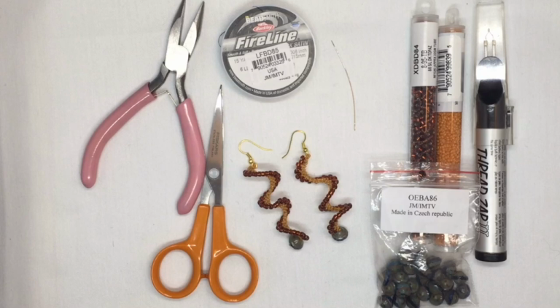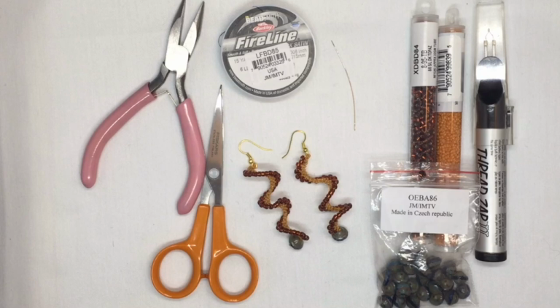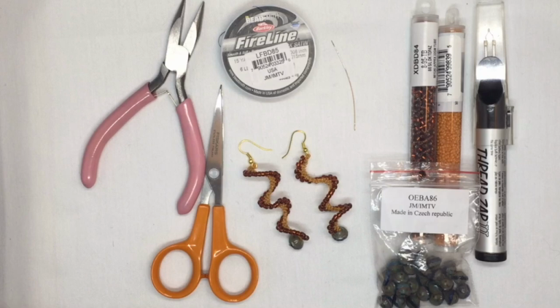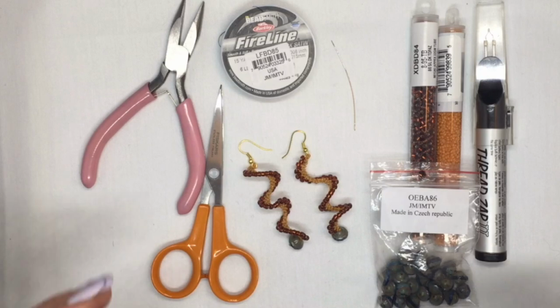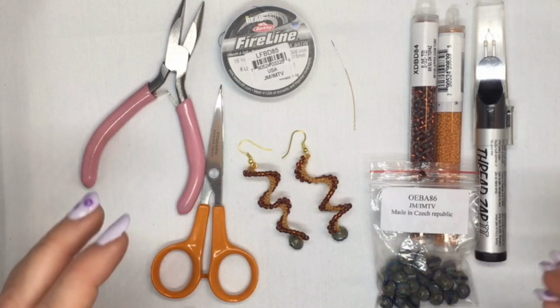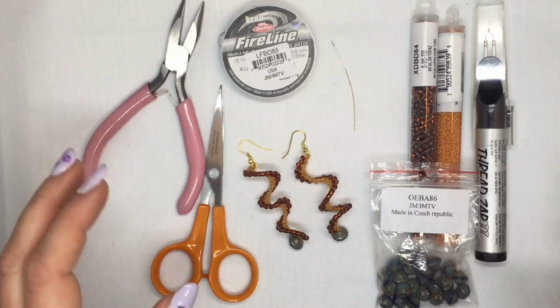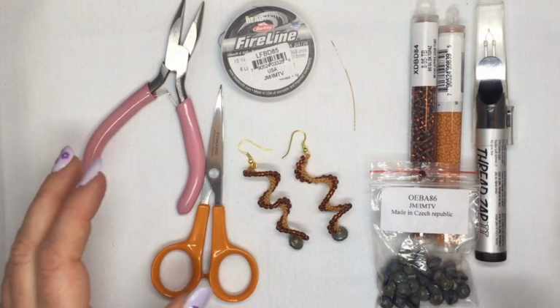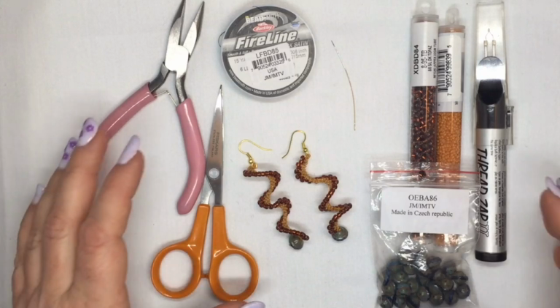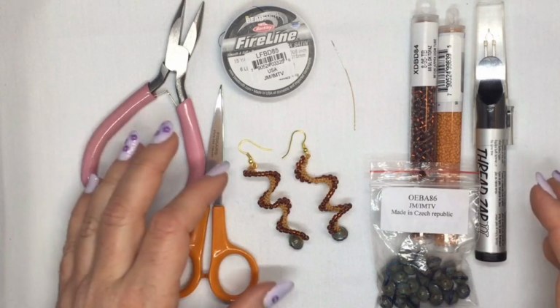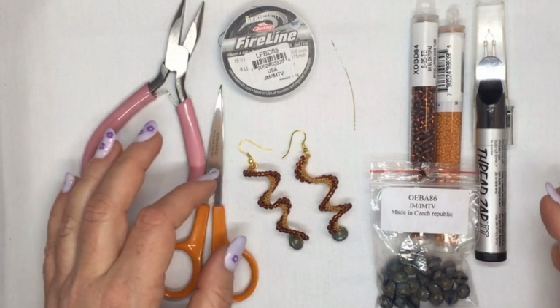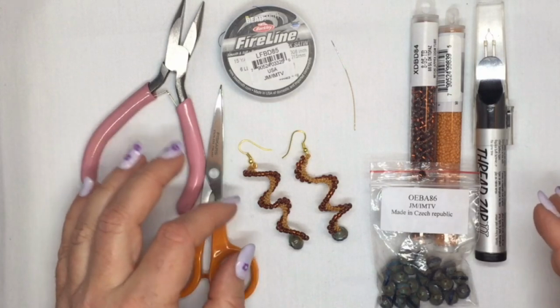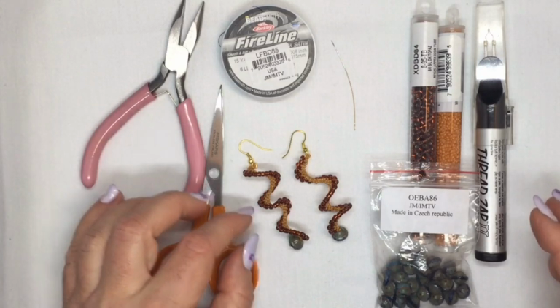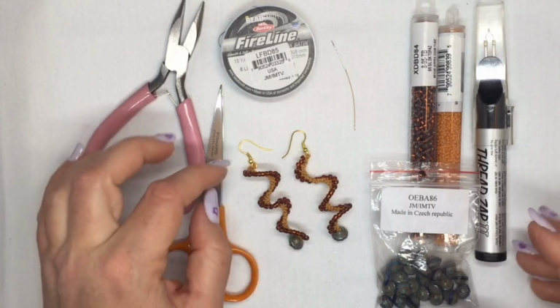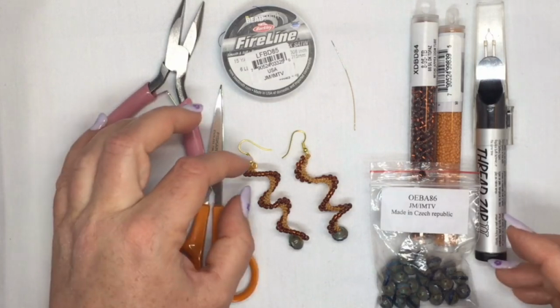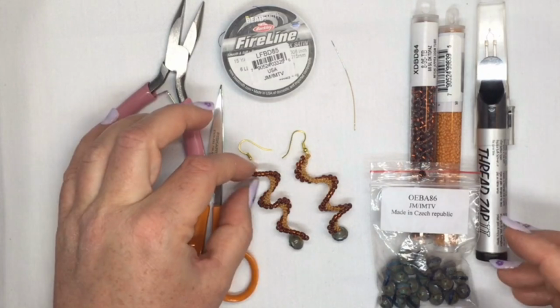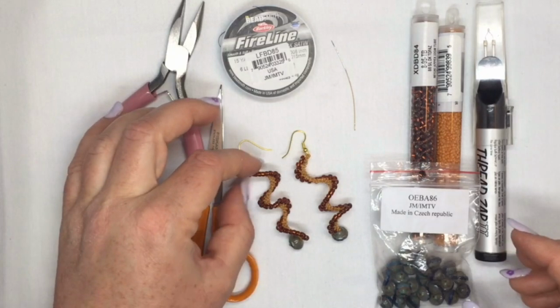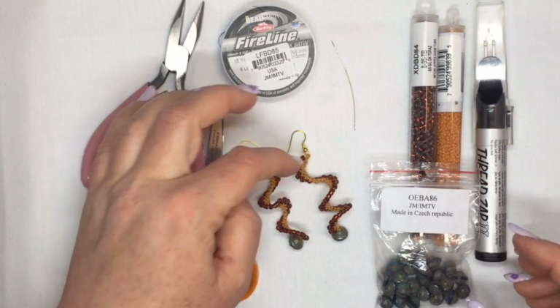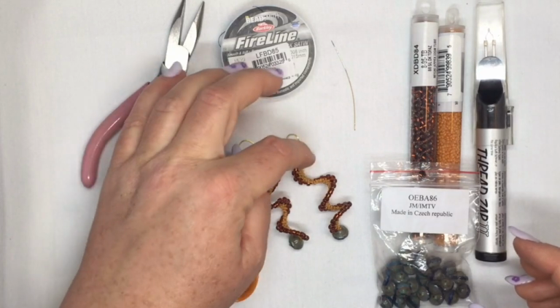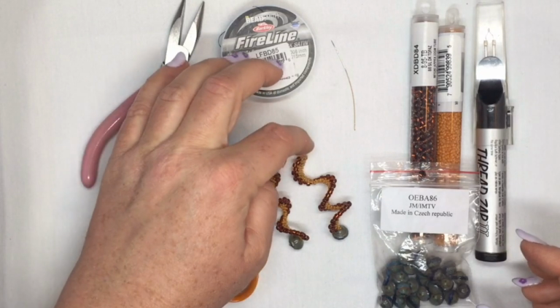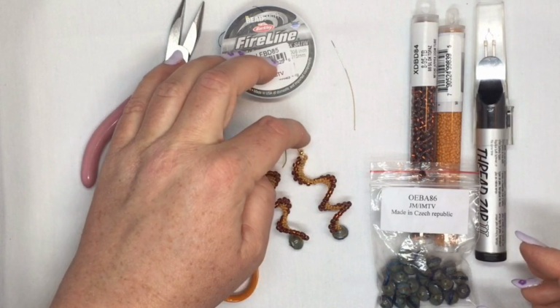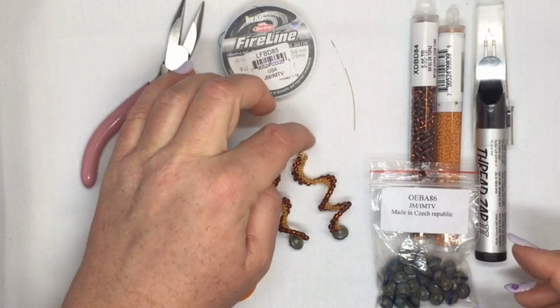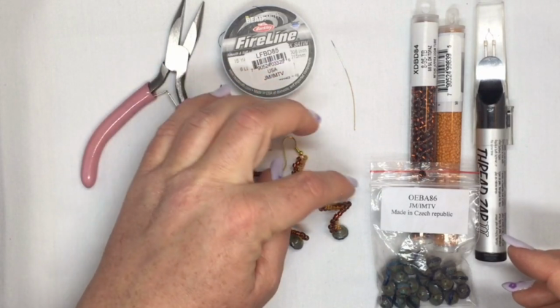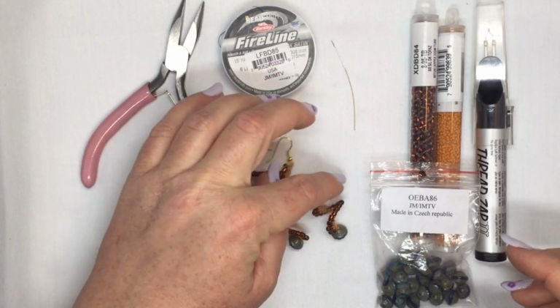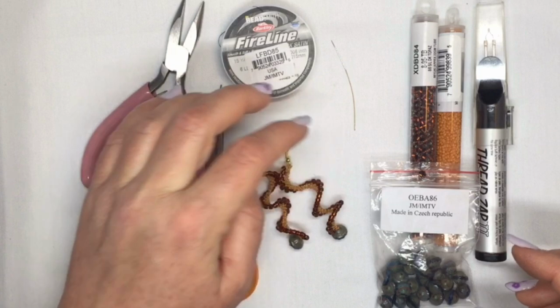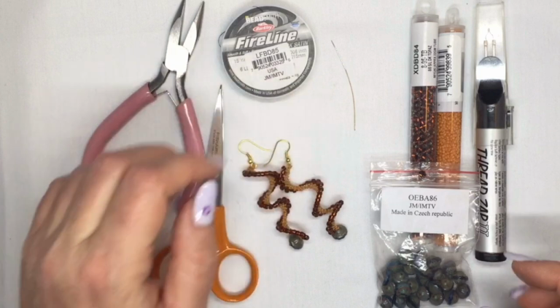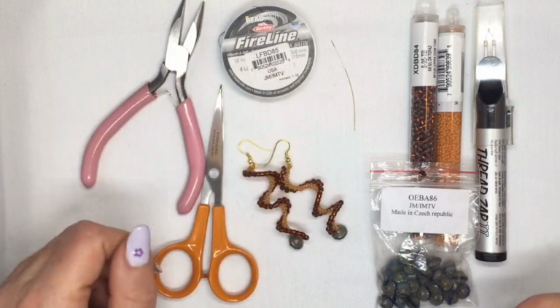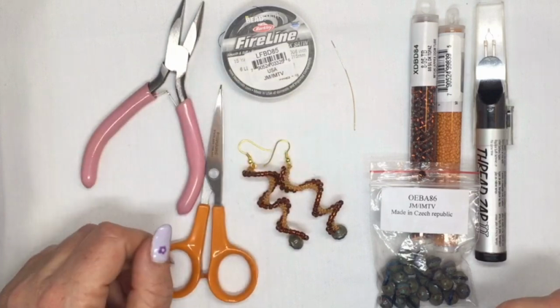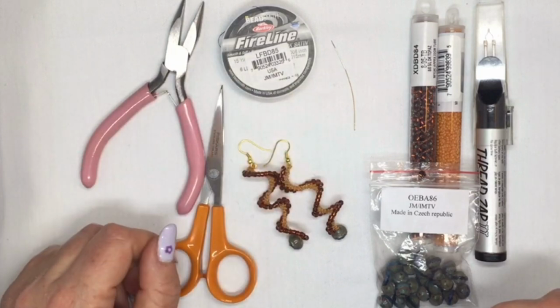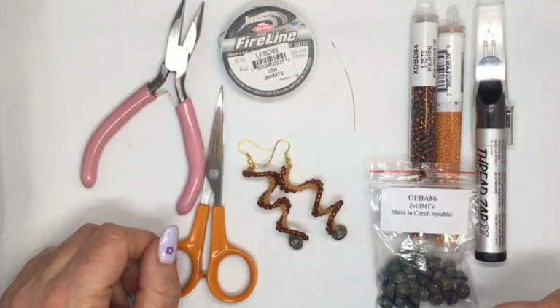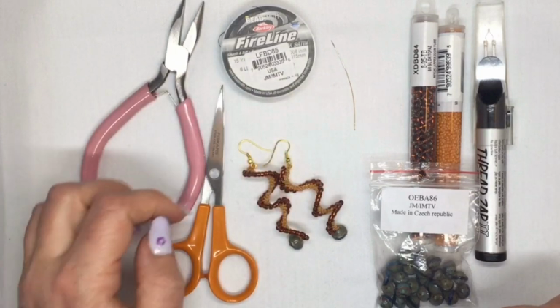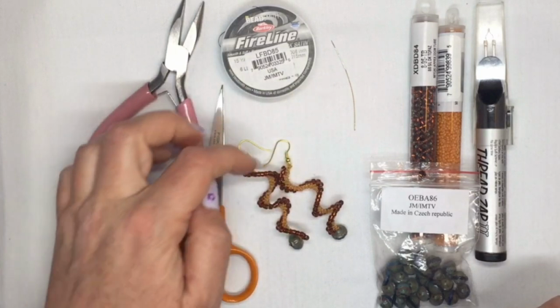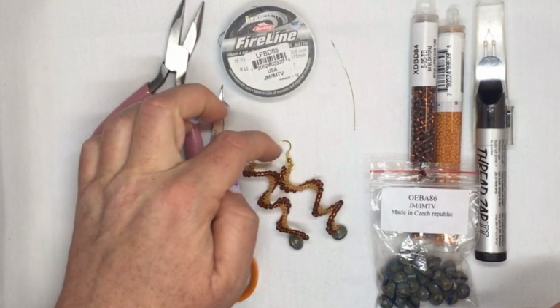Hi, I'm going to show you how to make this quirky little pair of spiral earrings.